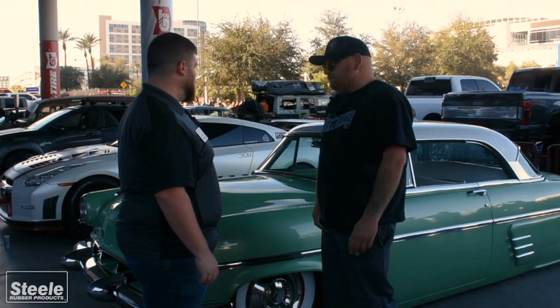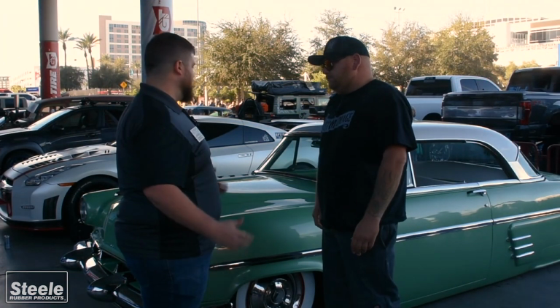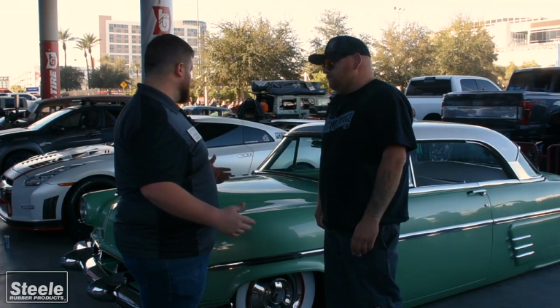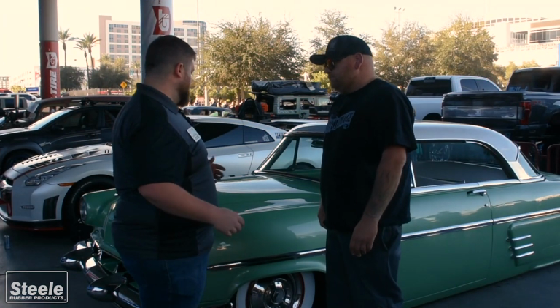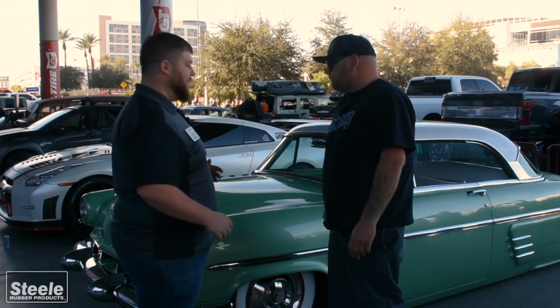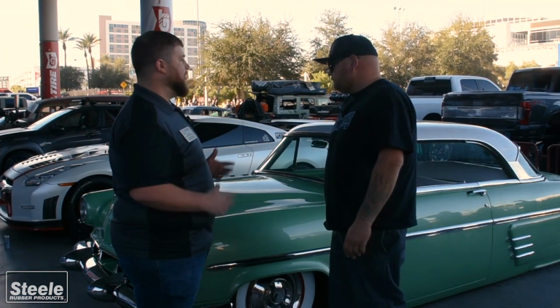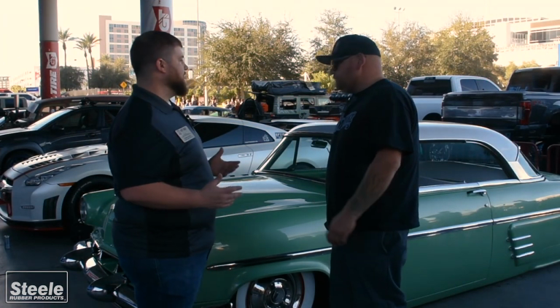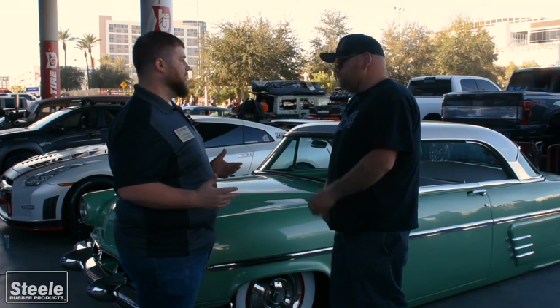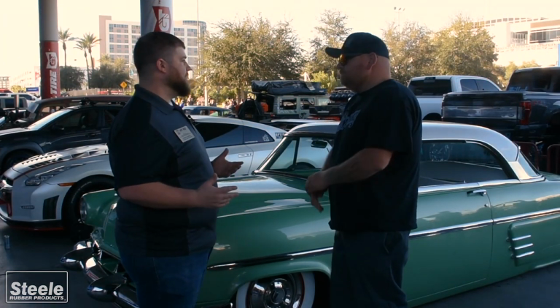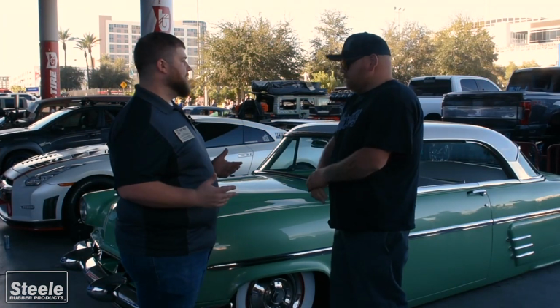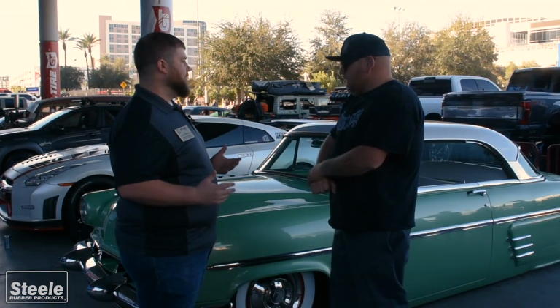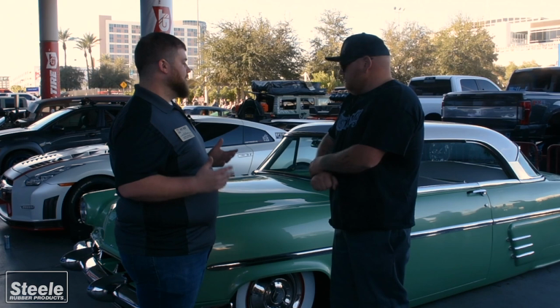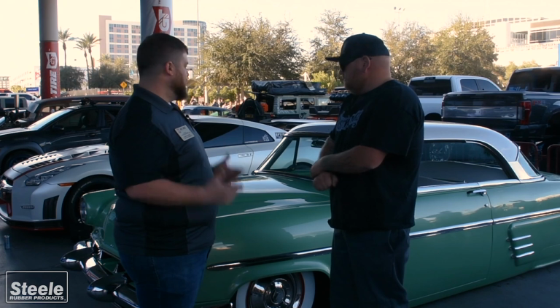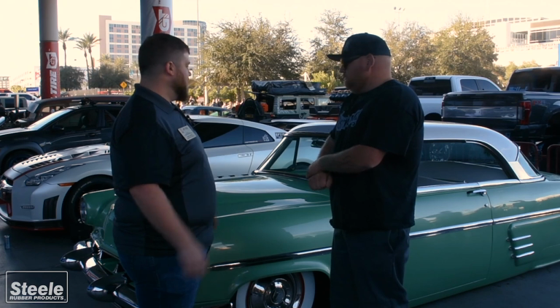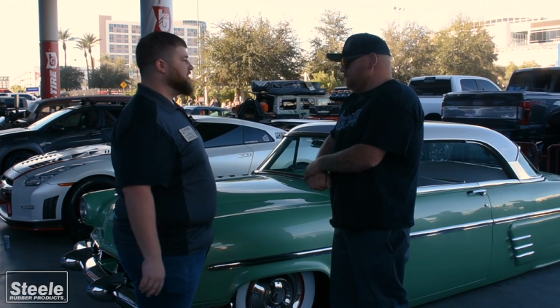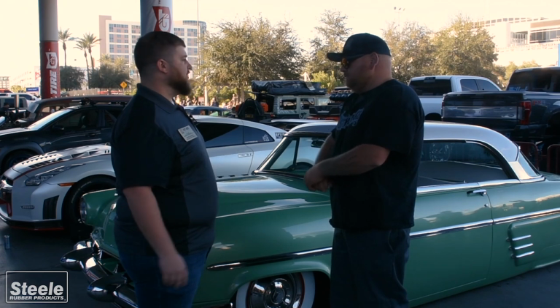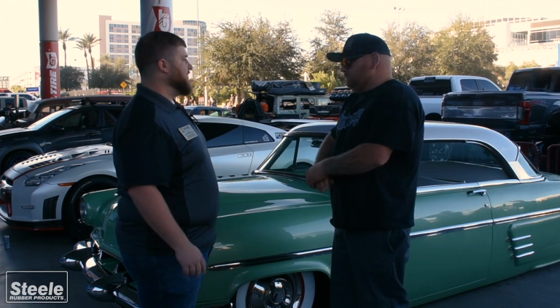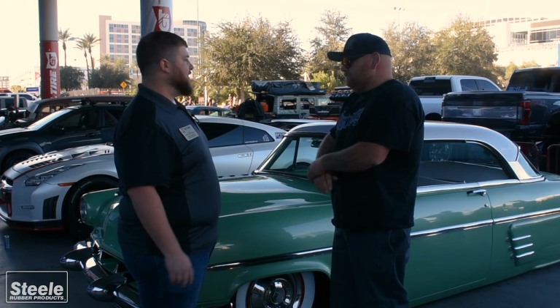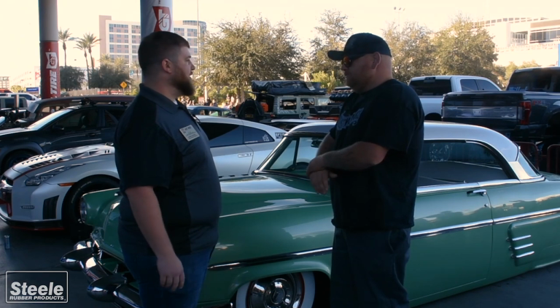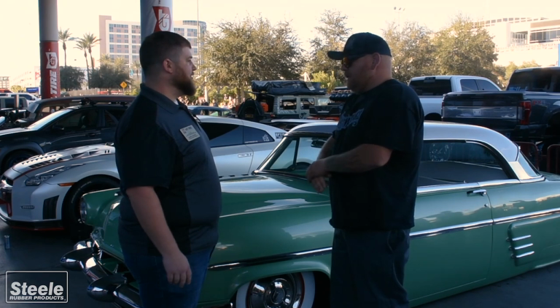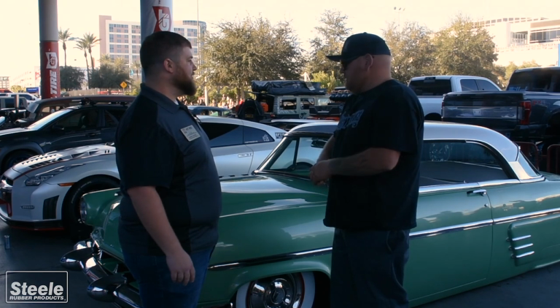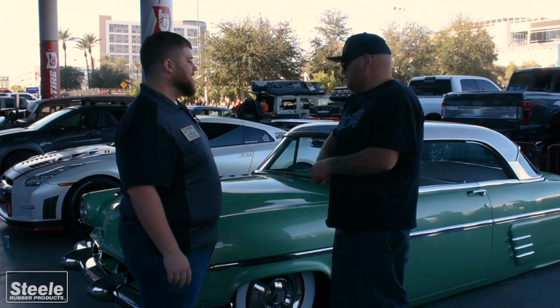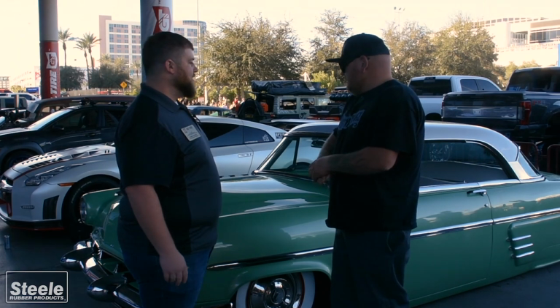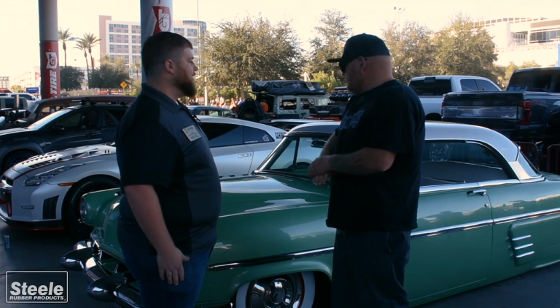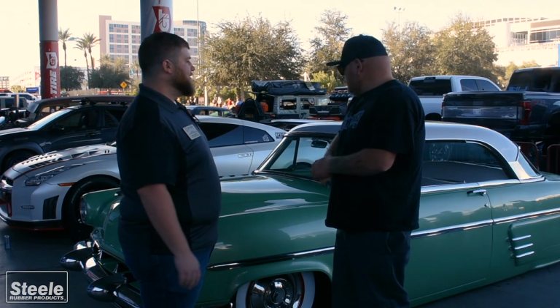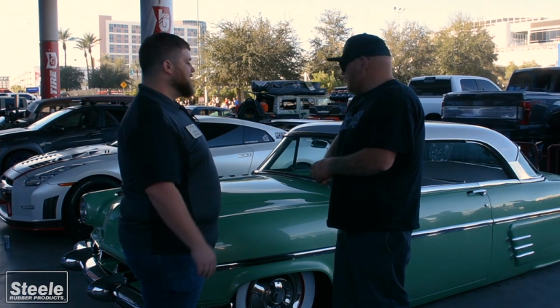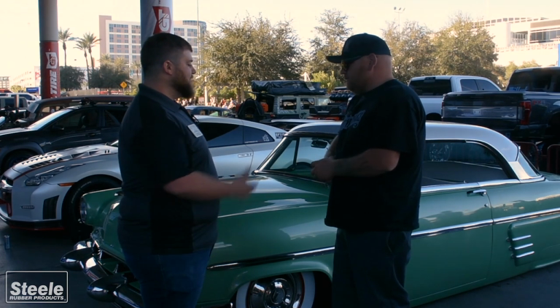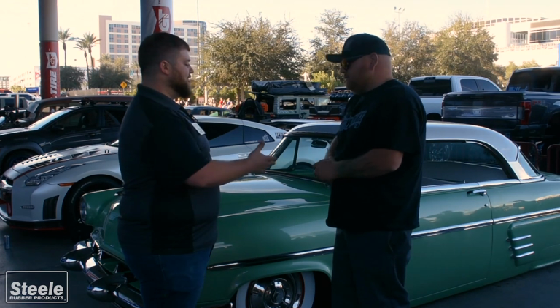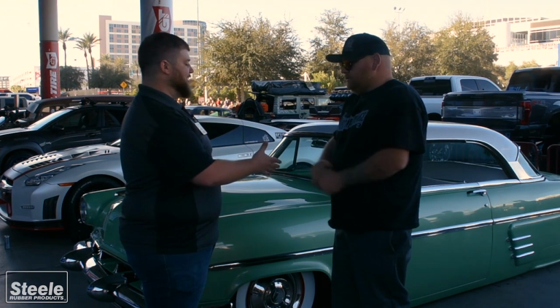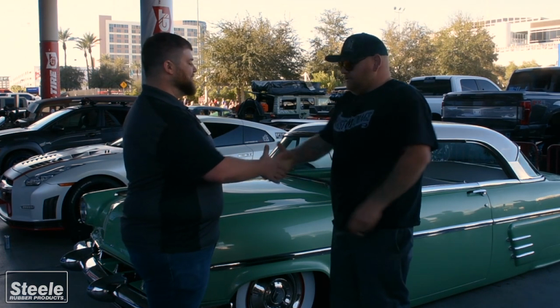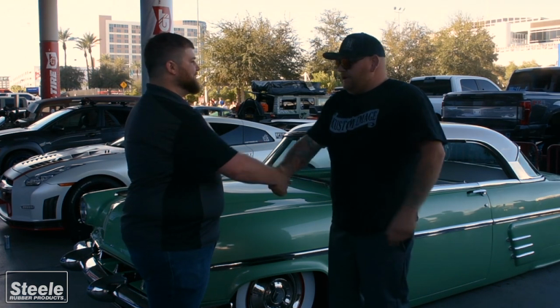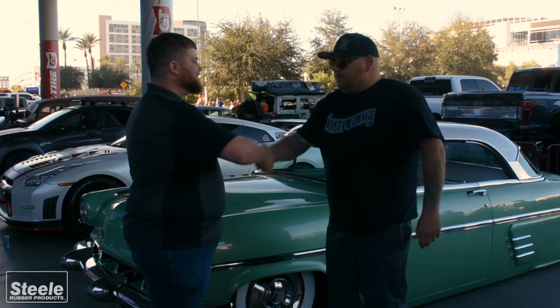The car looks great. Congratulations on getting into Battle of the Builders. Thank you. It's a good scene.